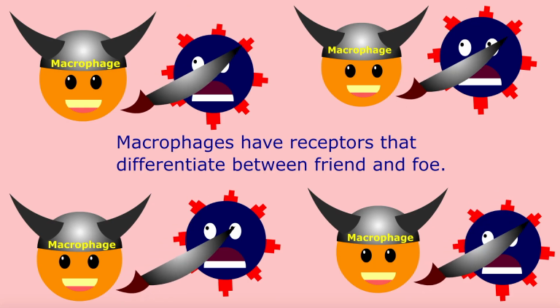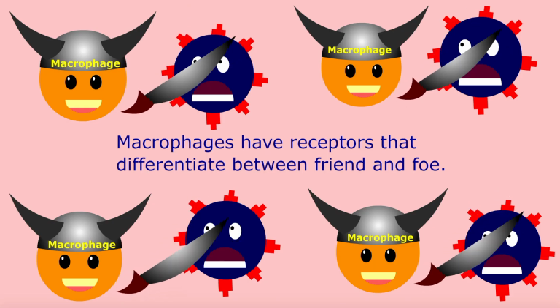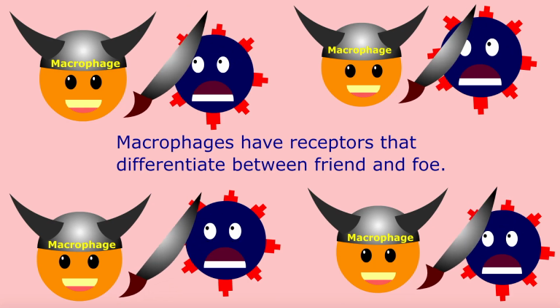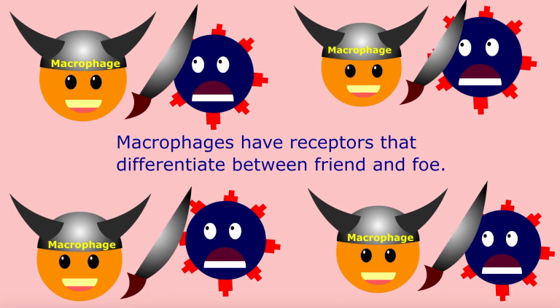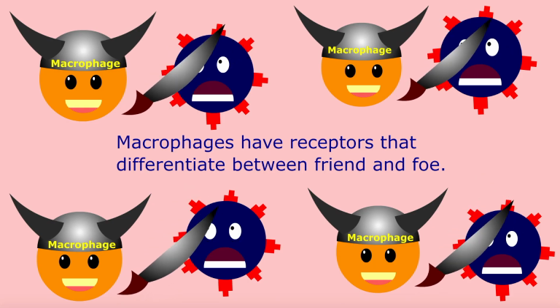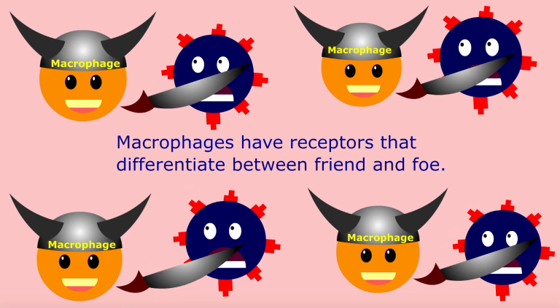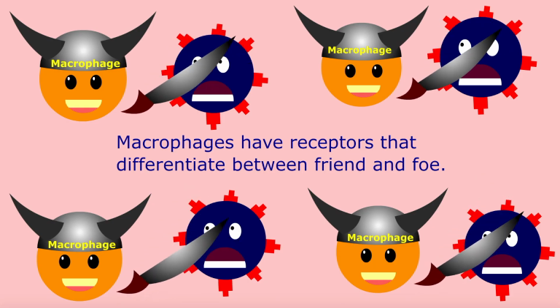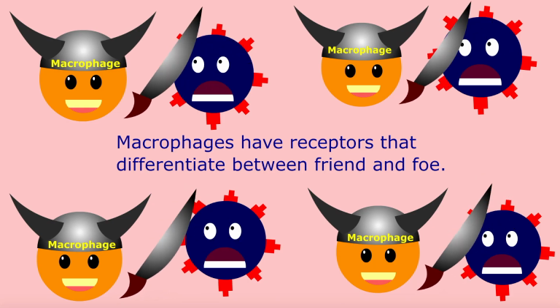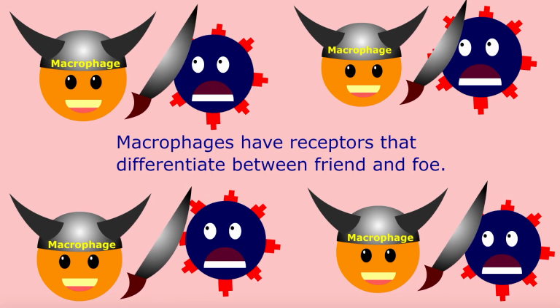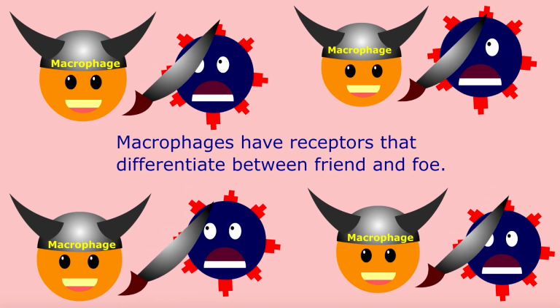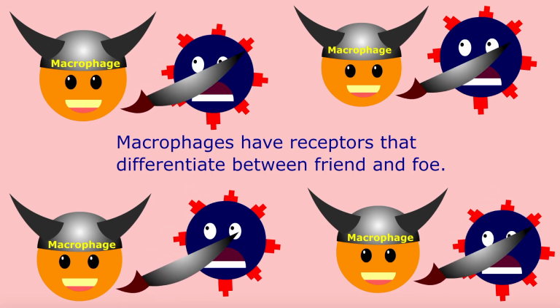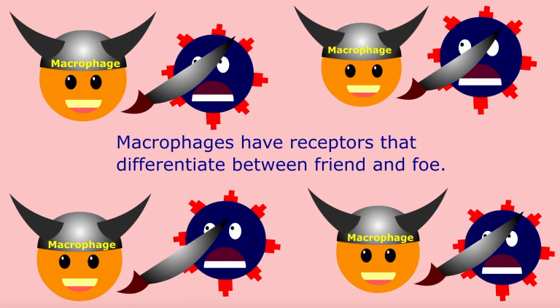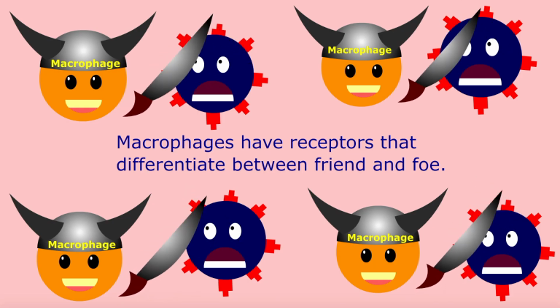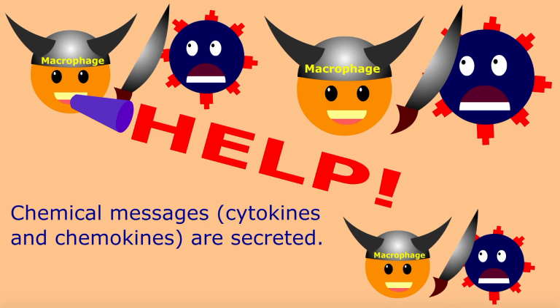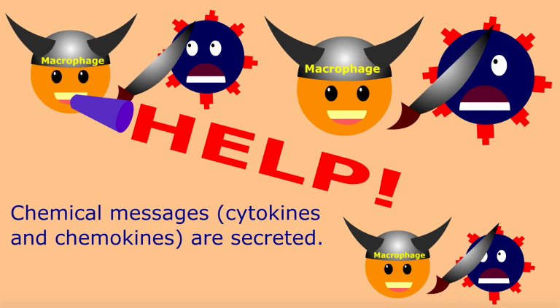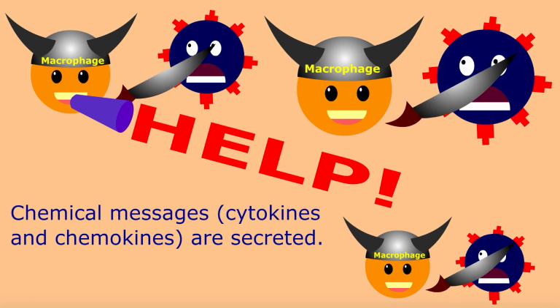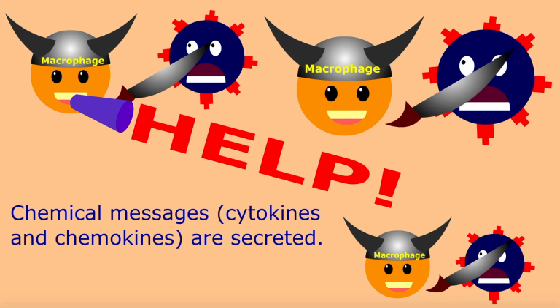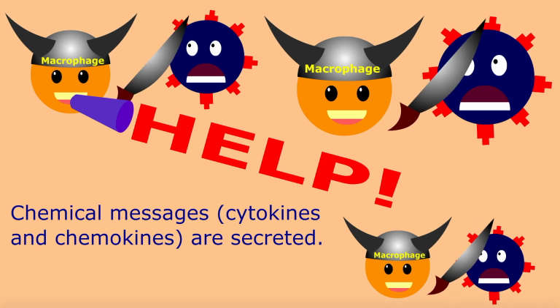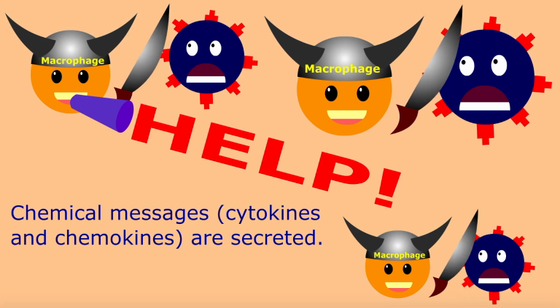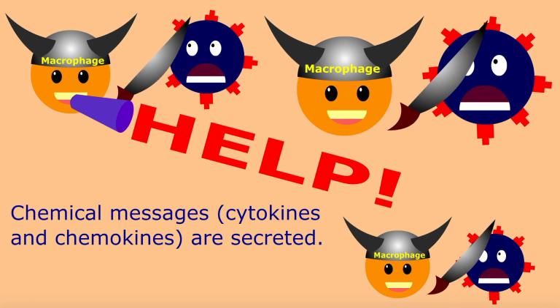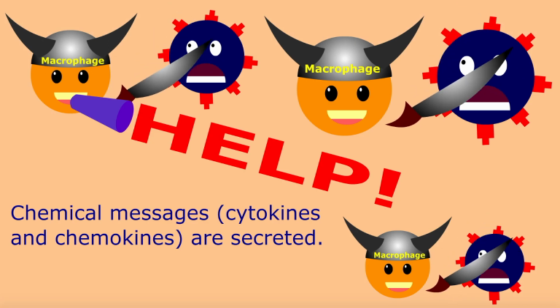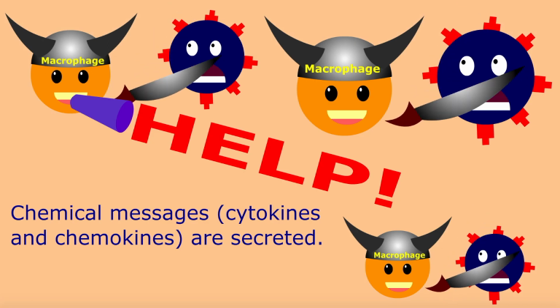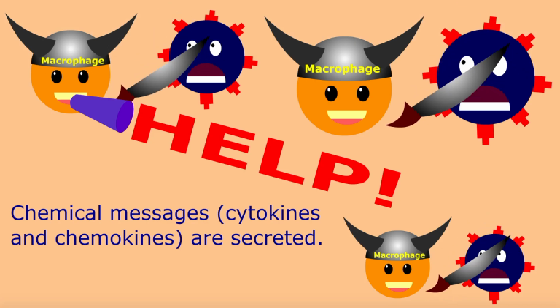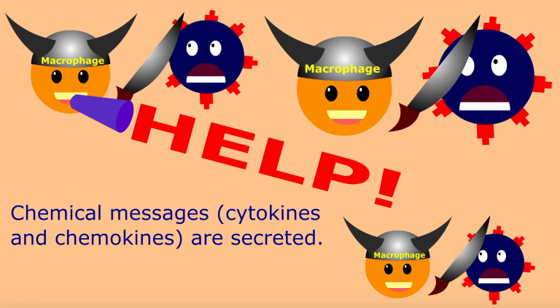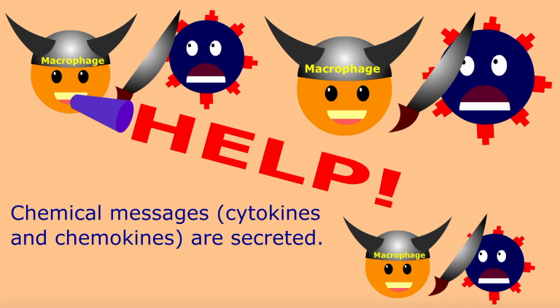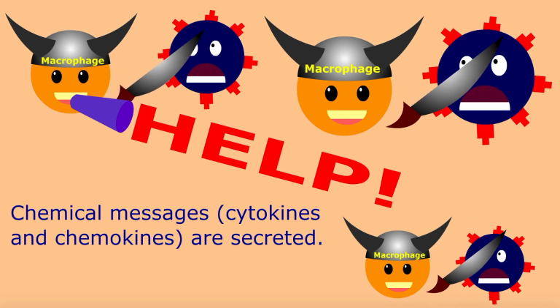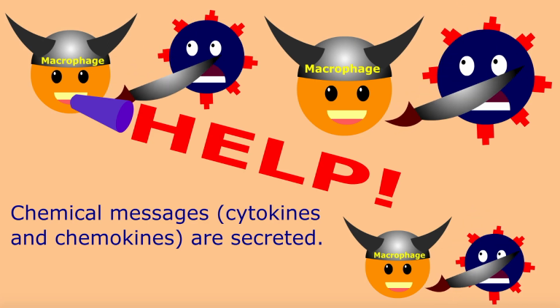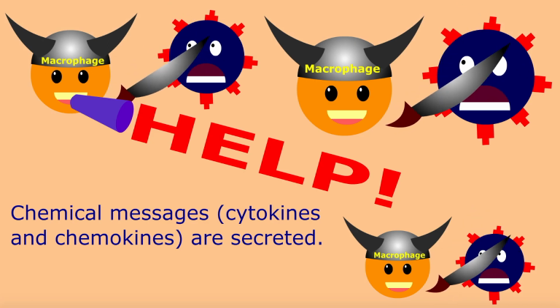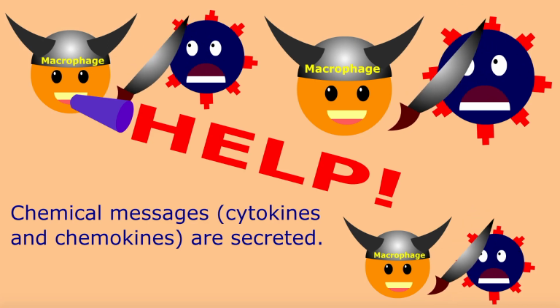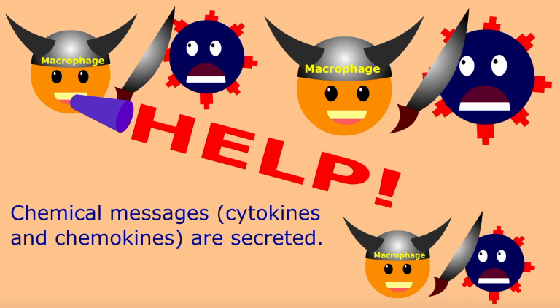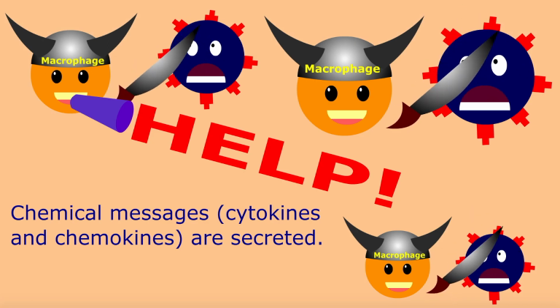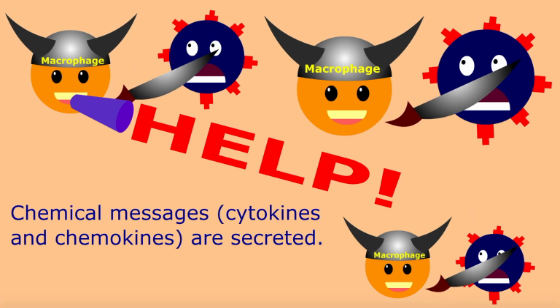Macrophages, the front-line soldiers, fight pathogens. When they need help, they send chemical messages to call in neutrophils.